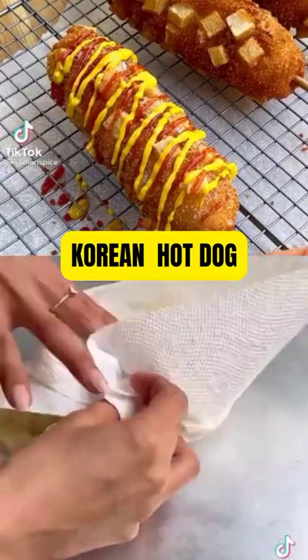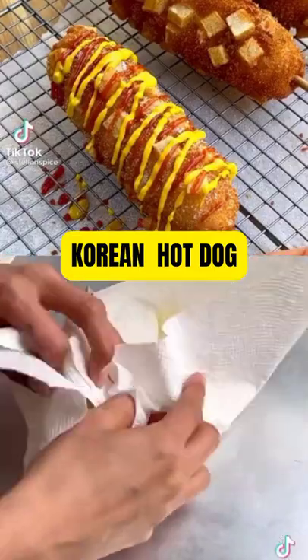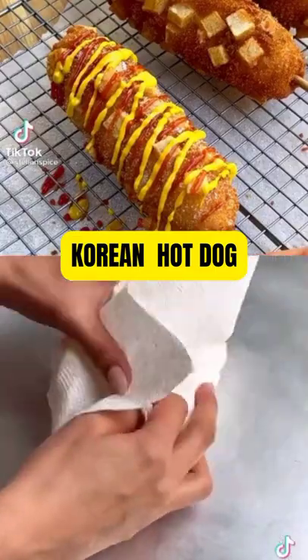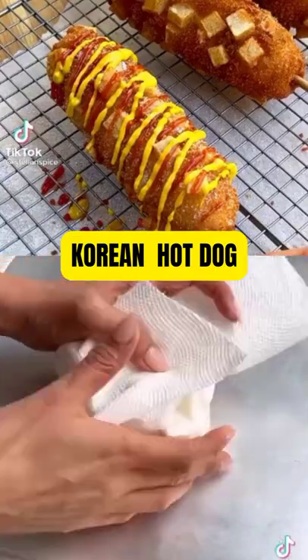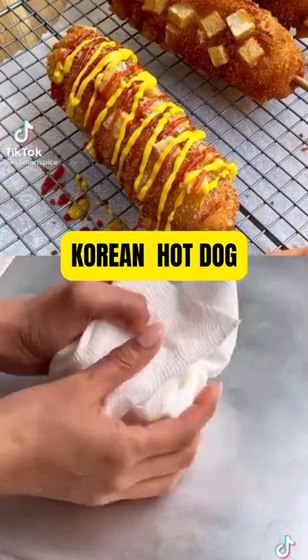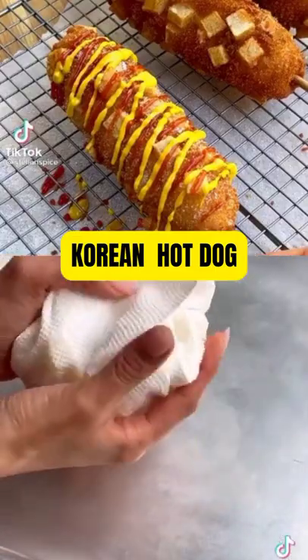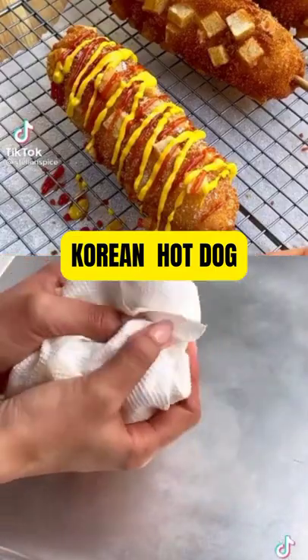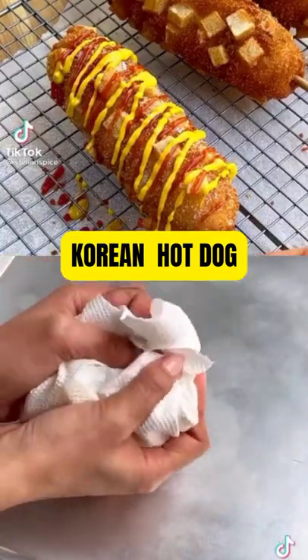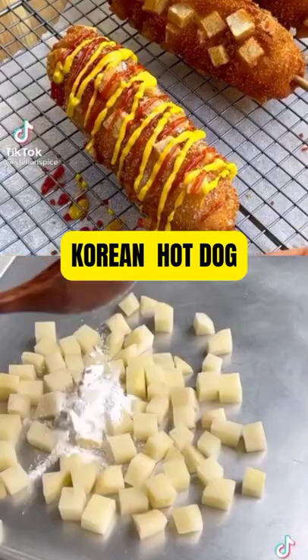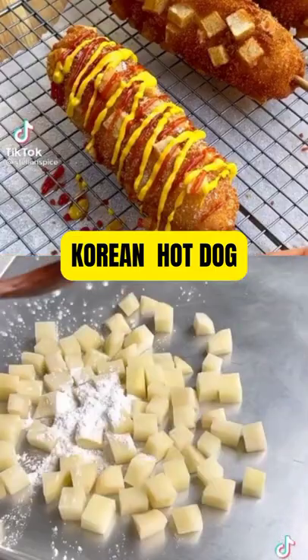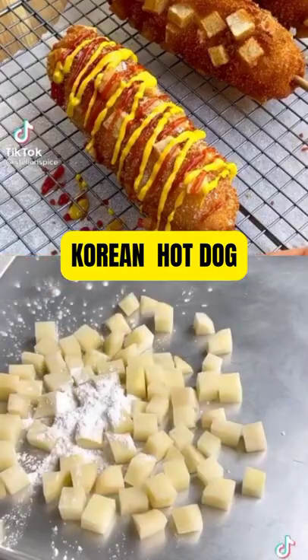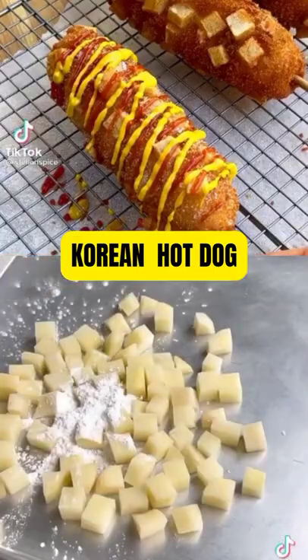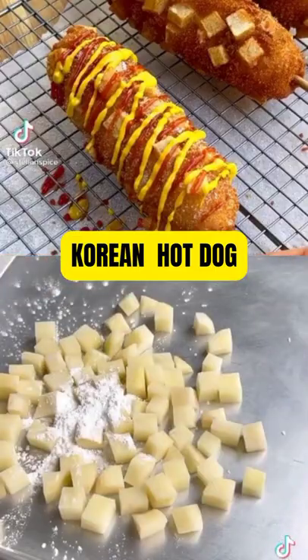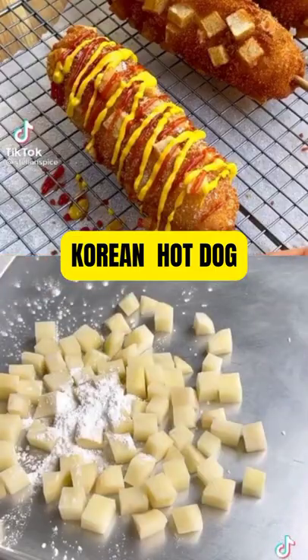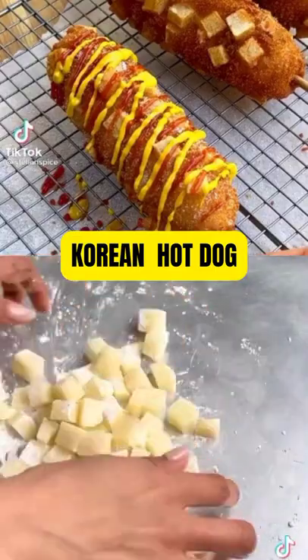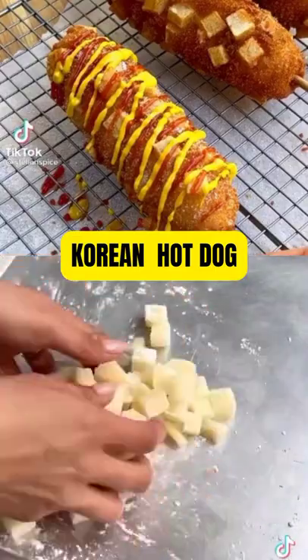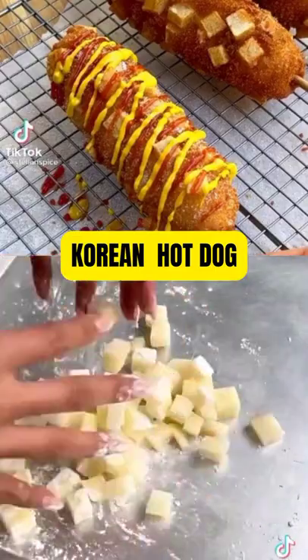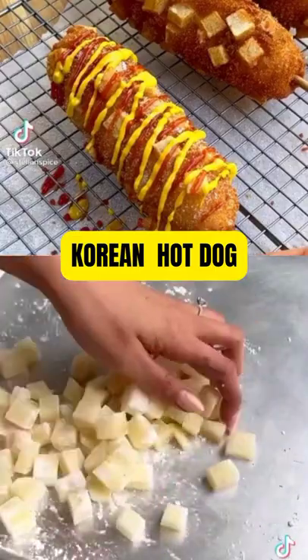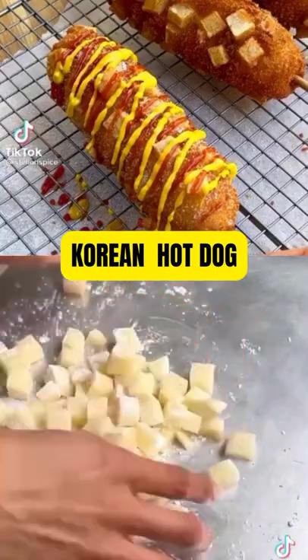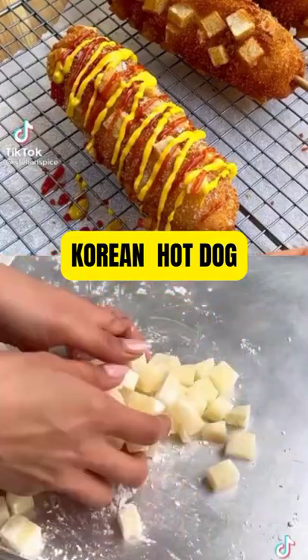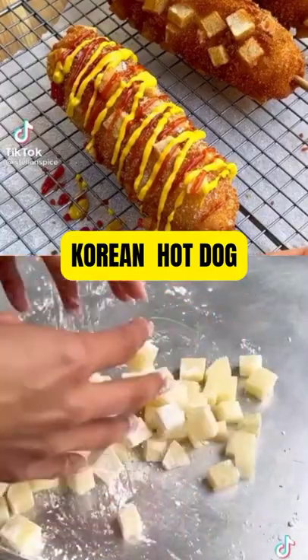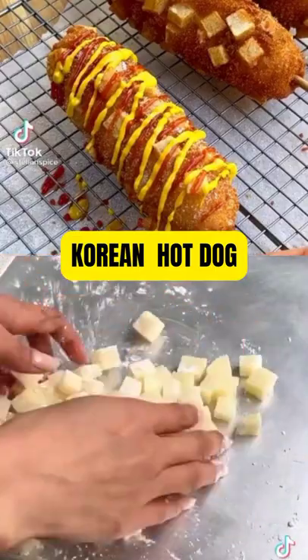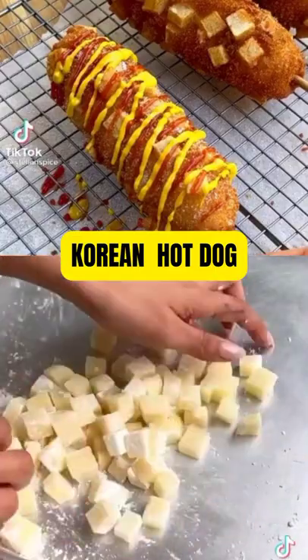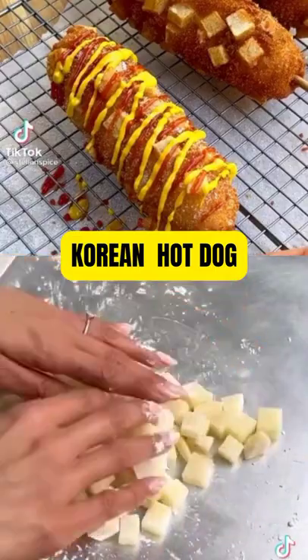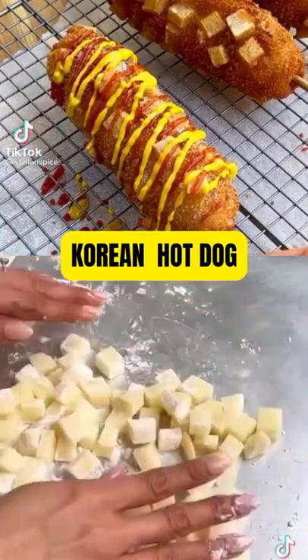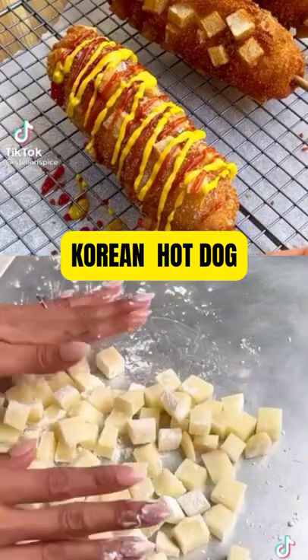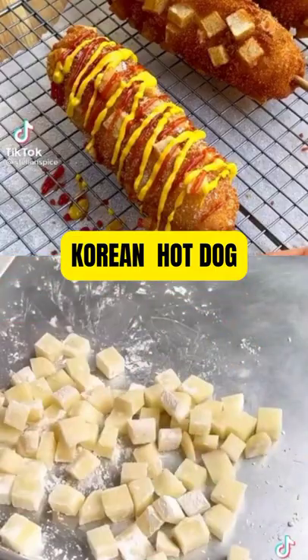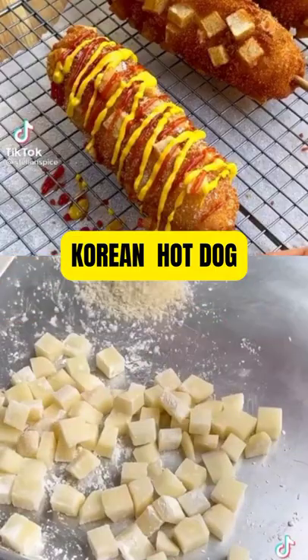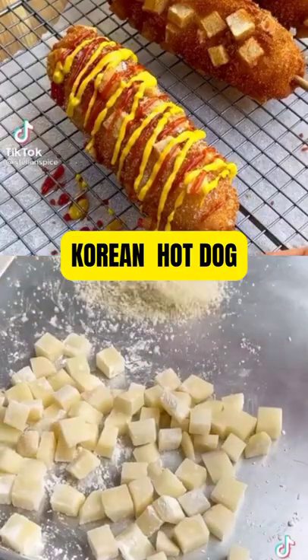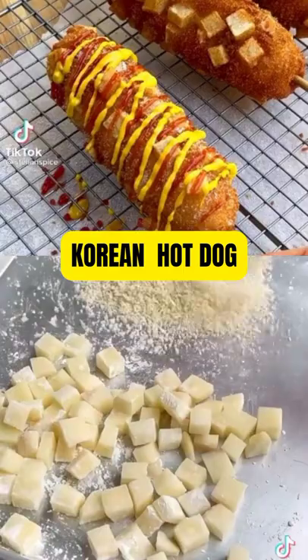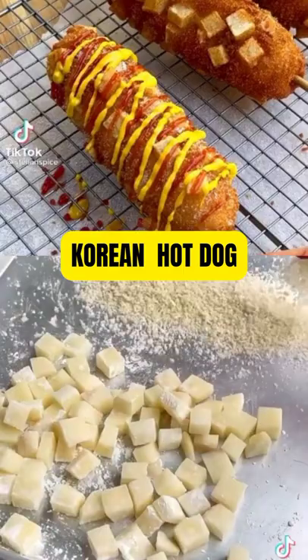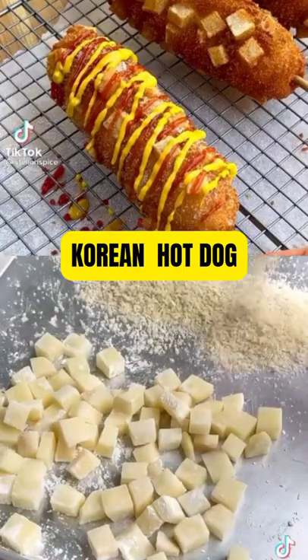Drain and pat the potatoes dry, toss them in cornstarch and a pinch of salt, then lay some panko breadcrumbs next to them.